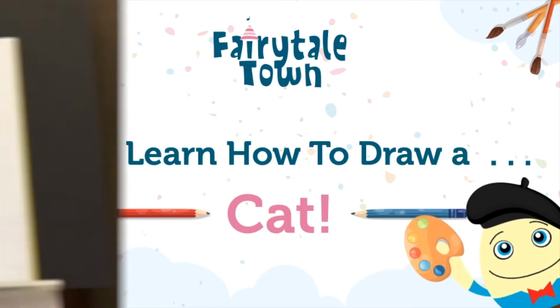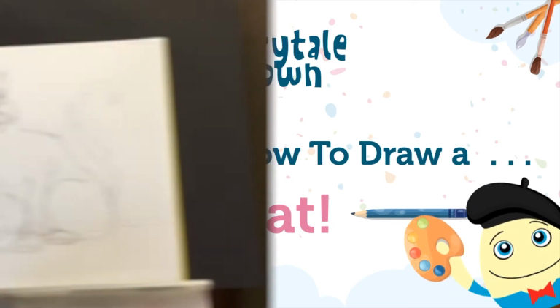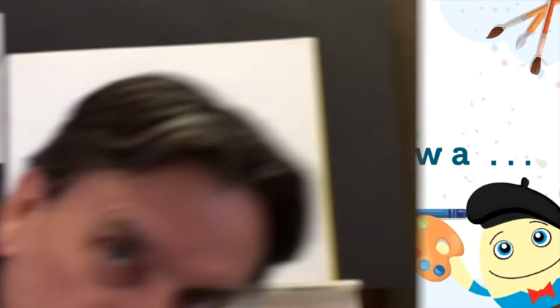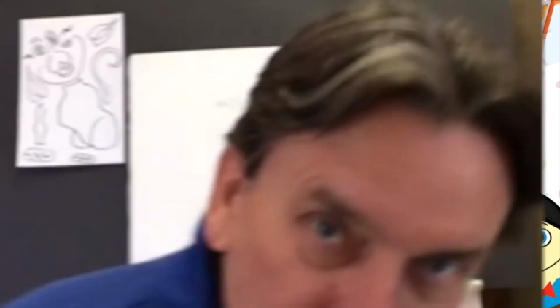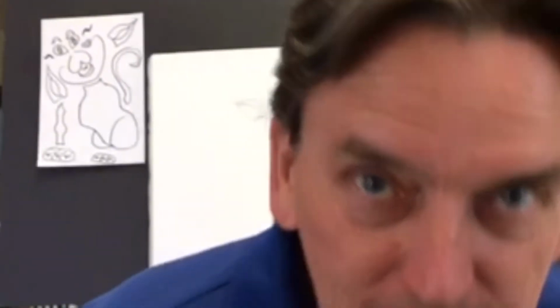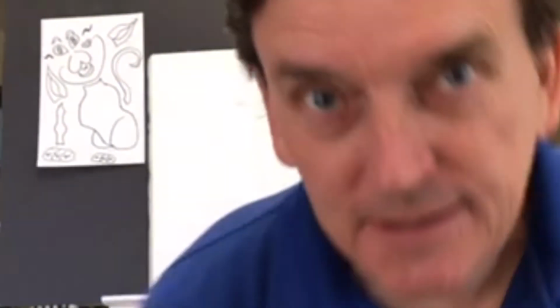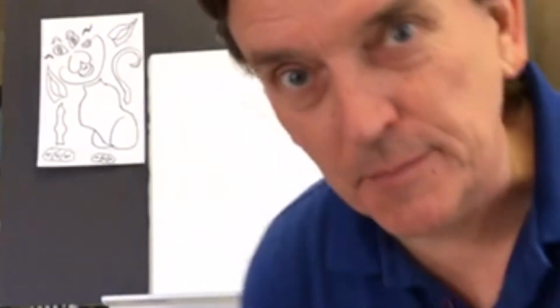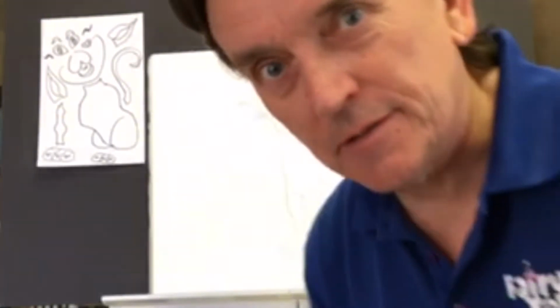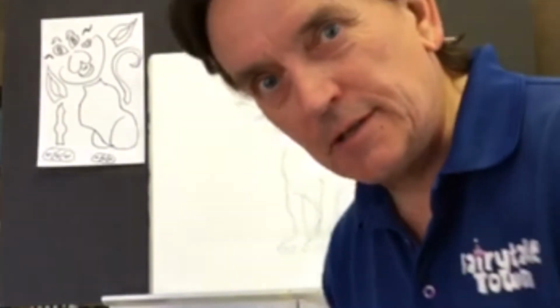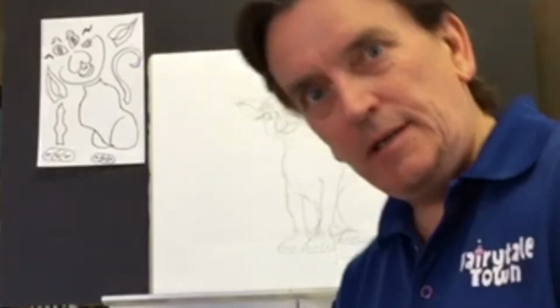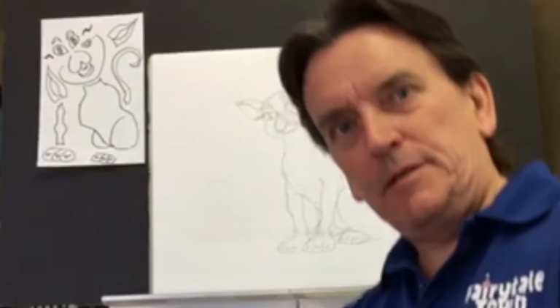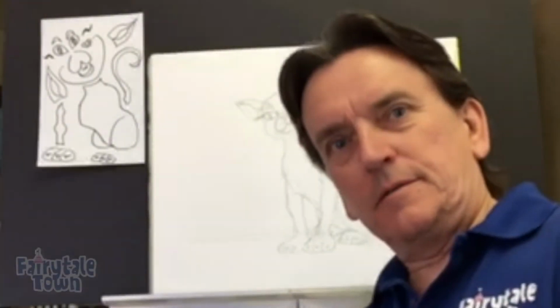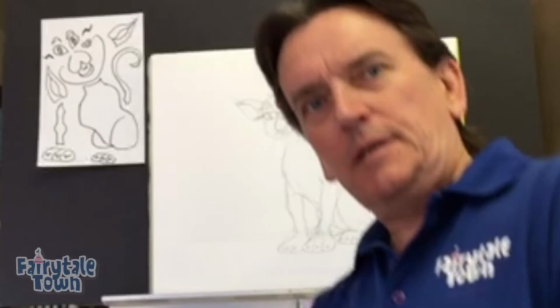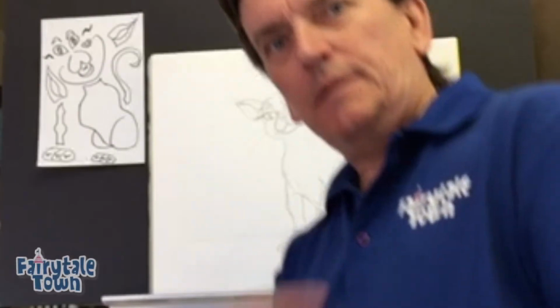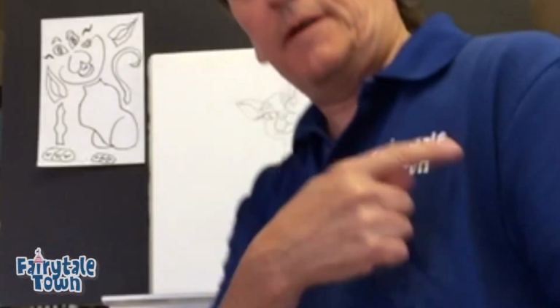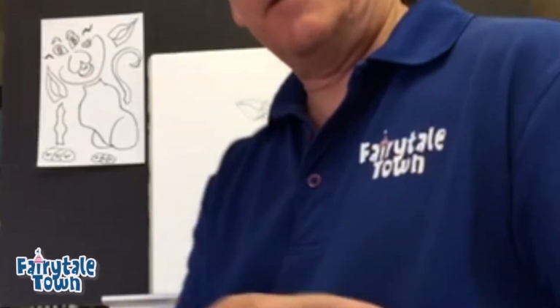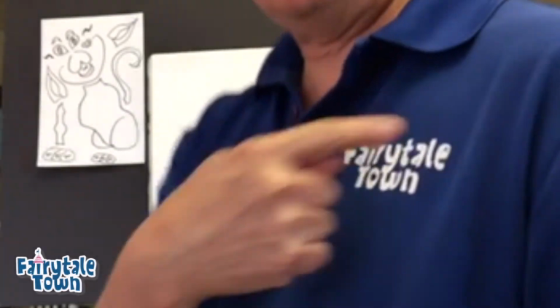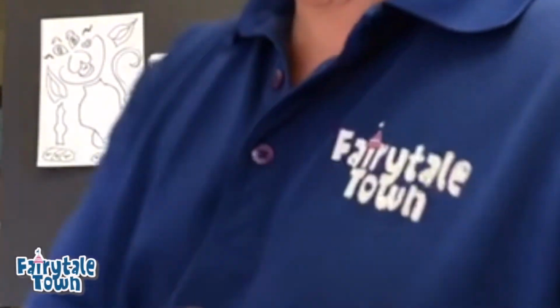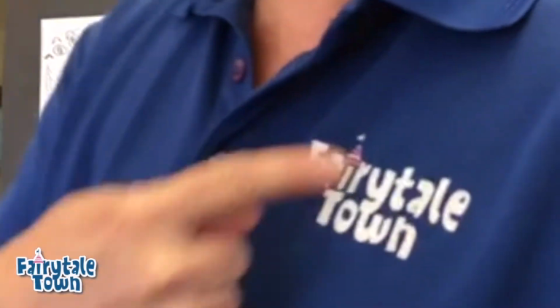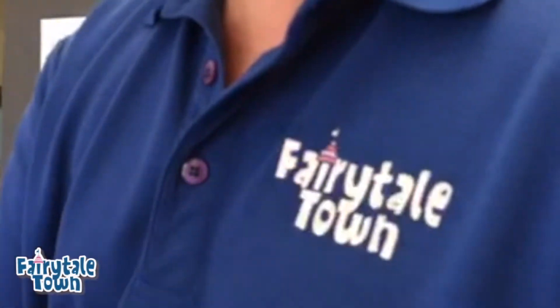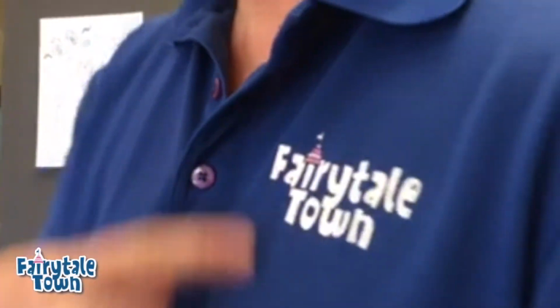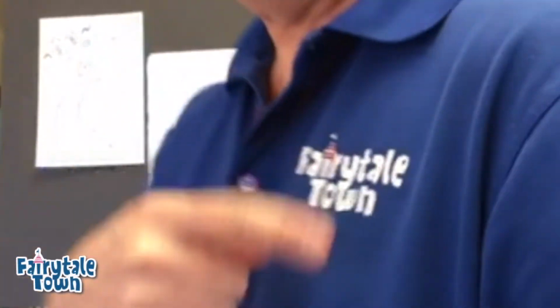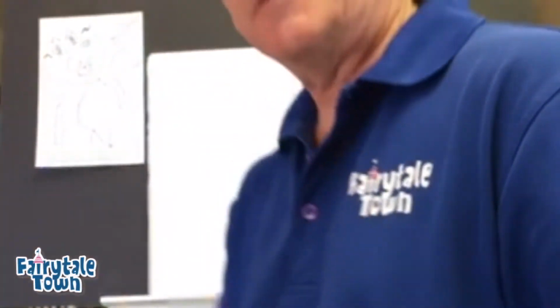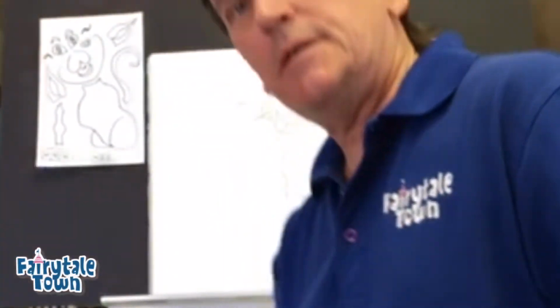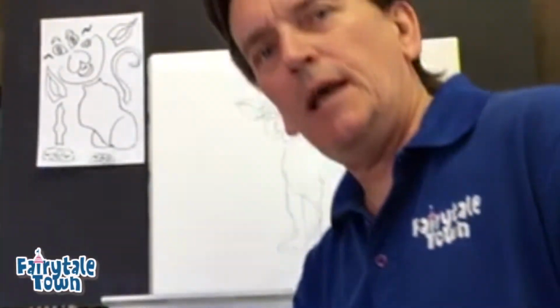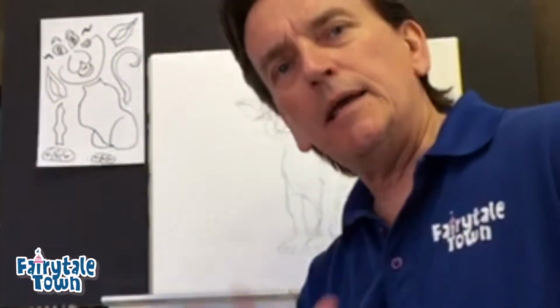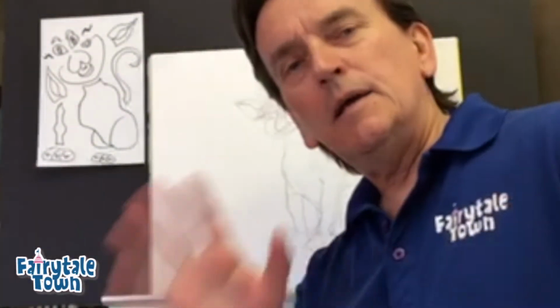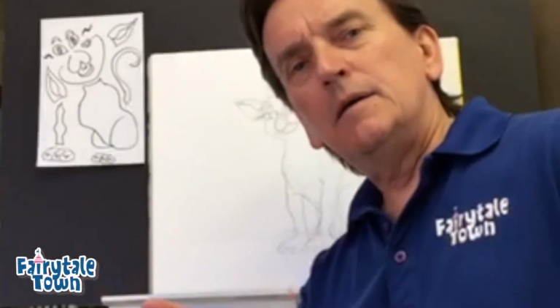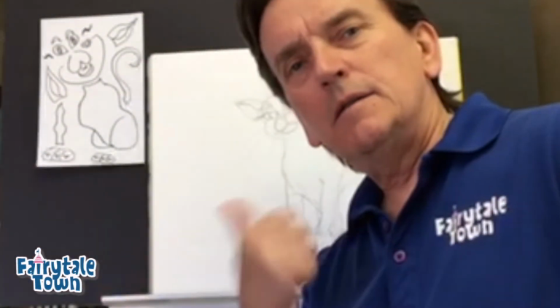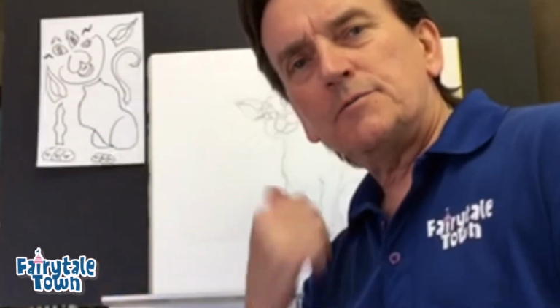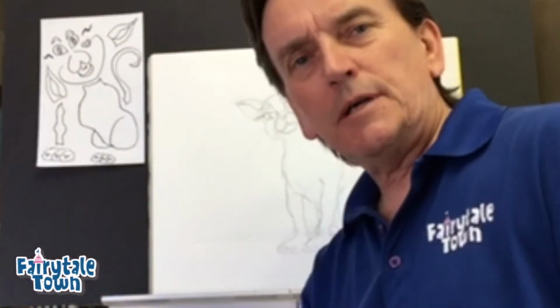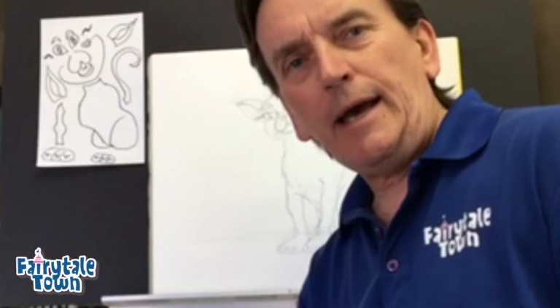Hey guys, it's Mr. Lee at fairytailtown.org. Let's draw a cat.